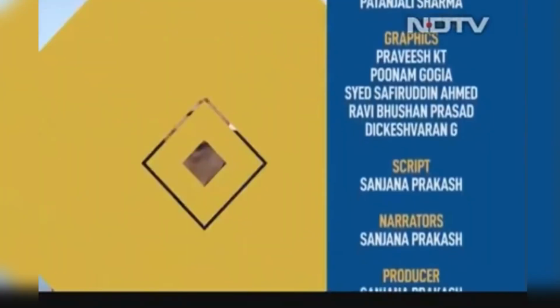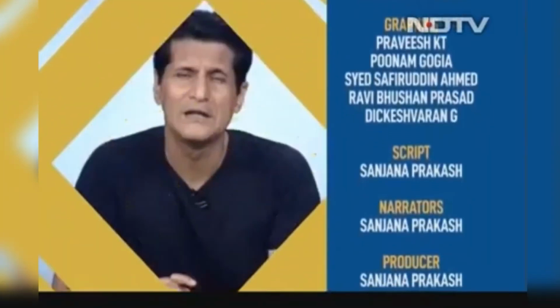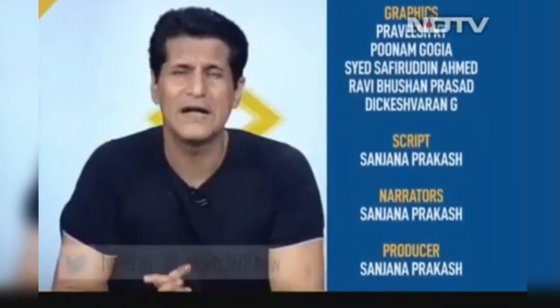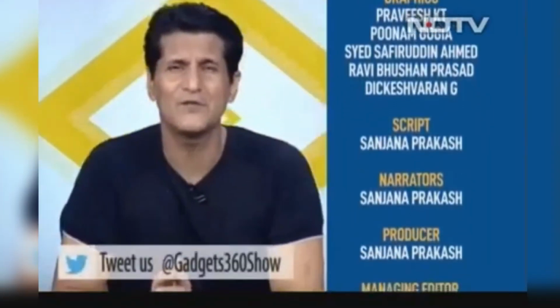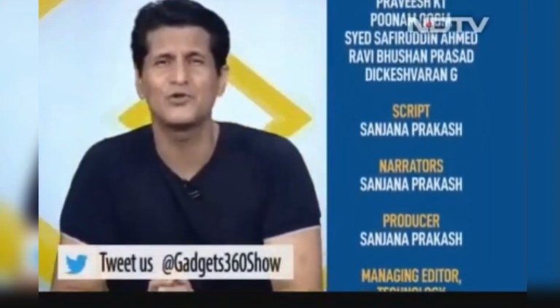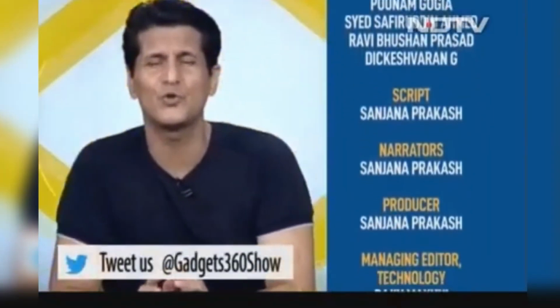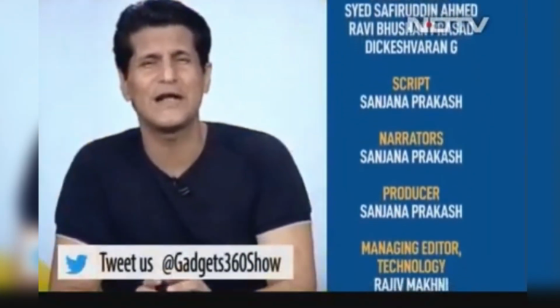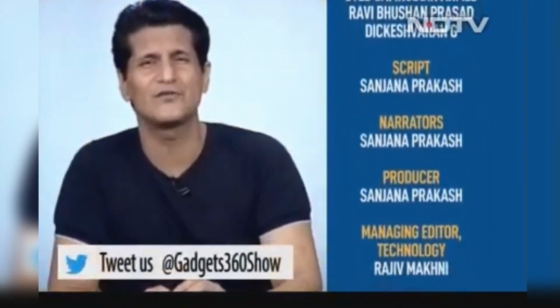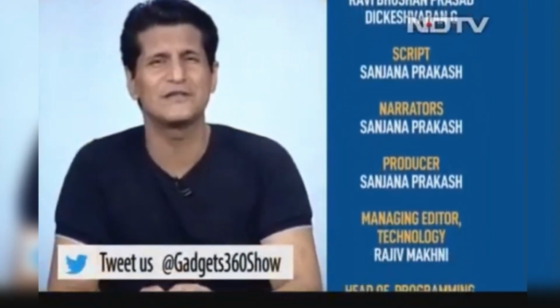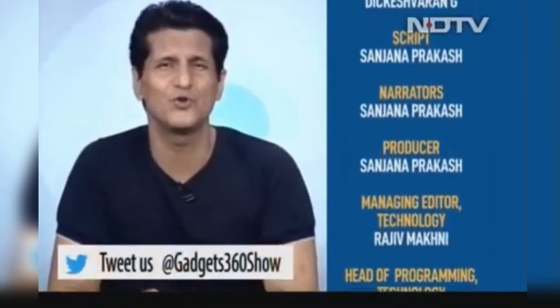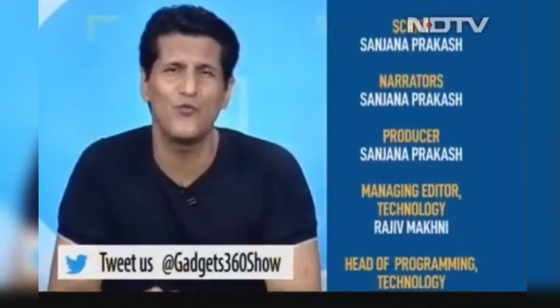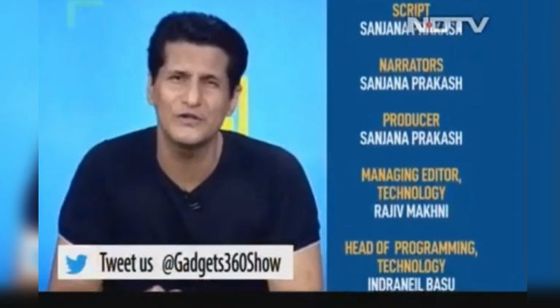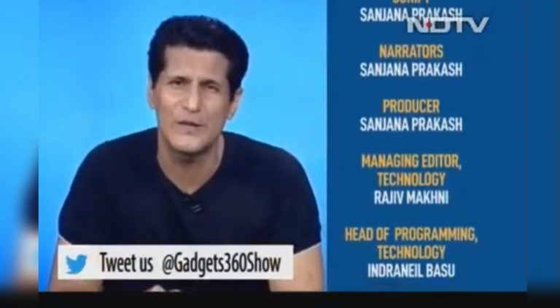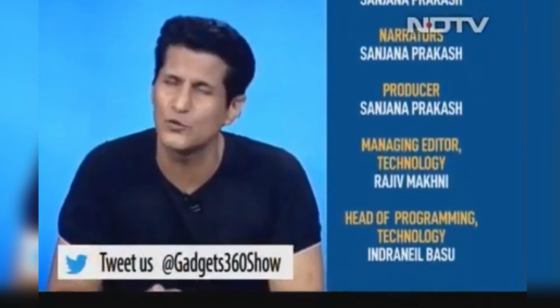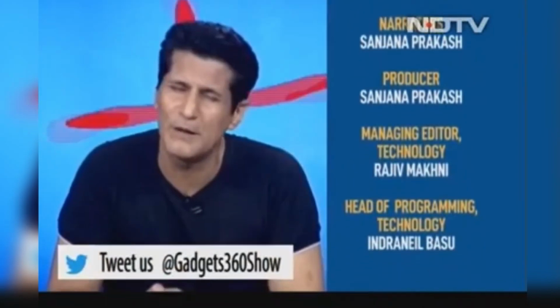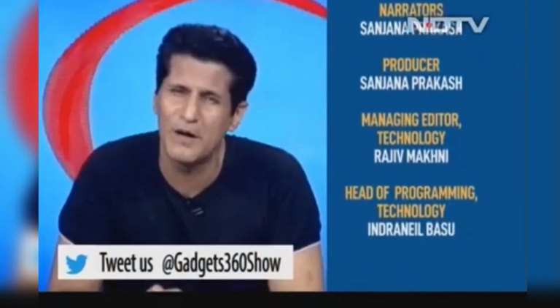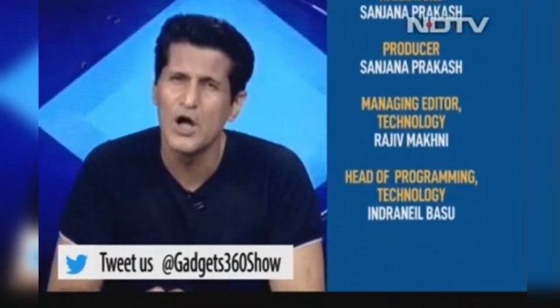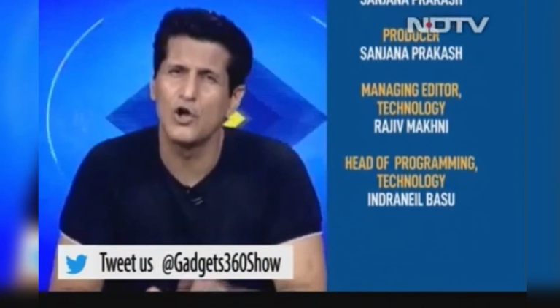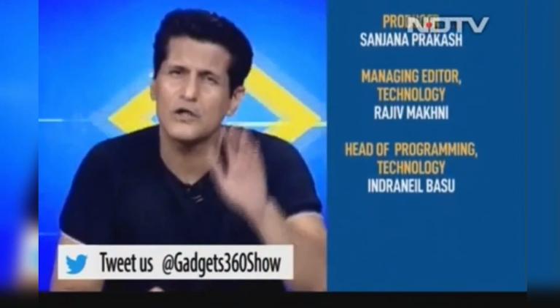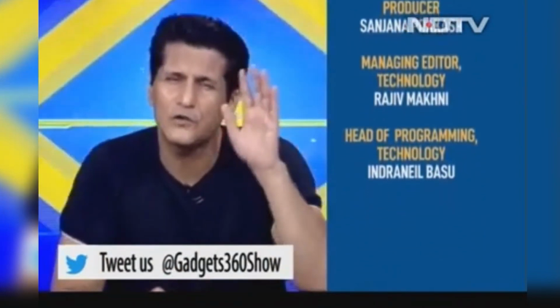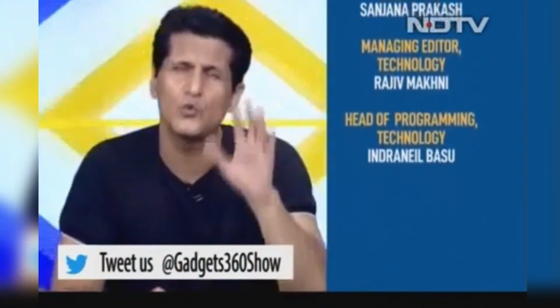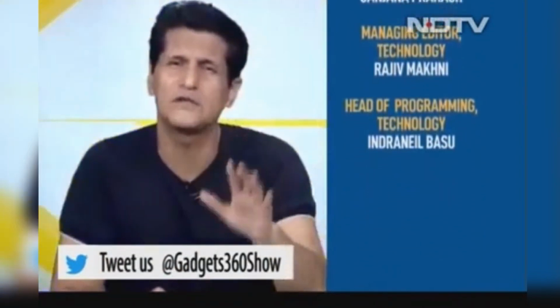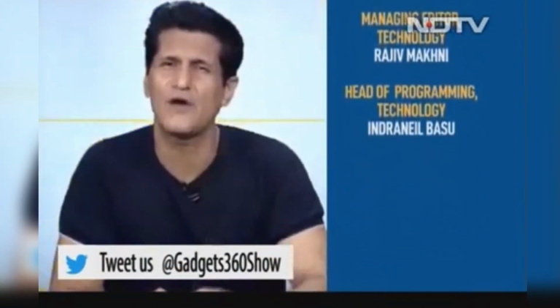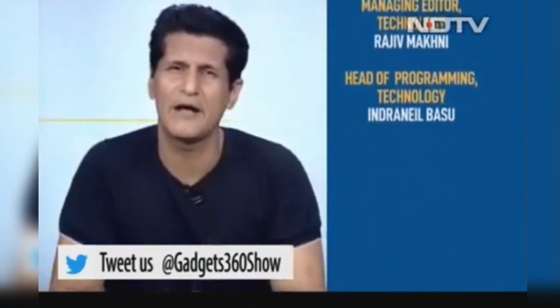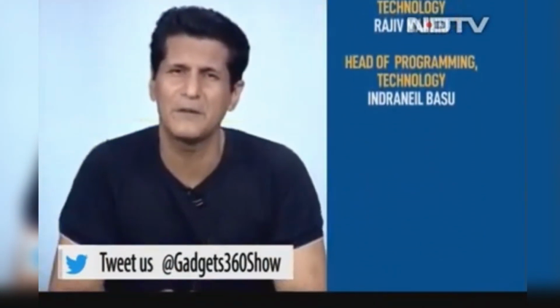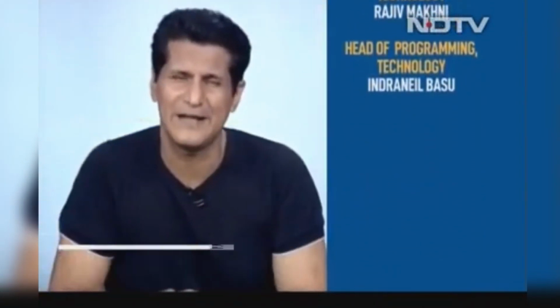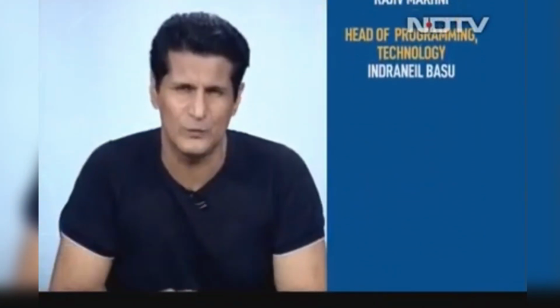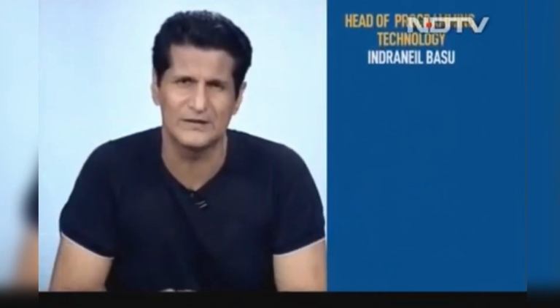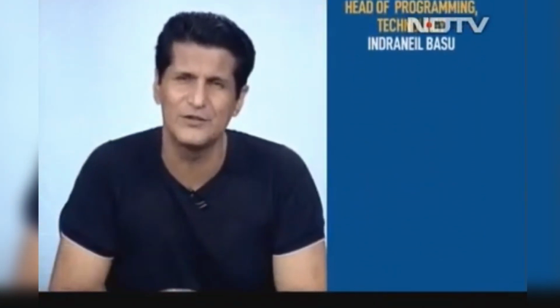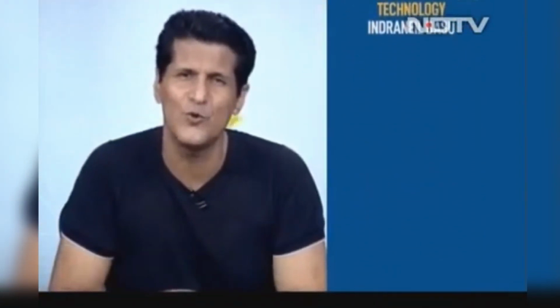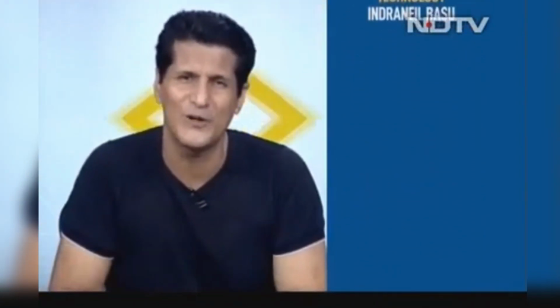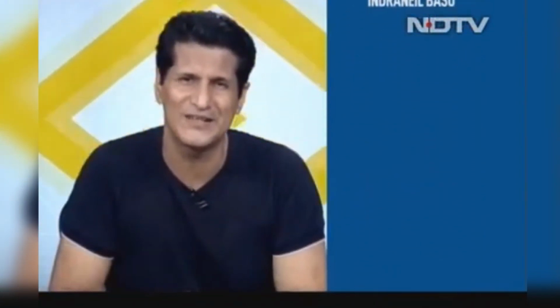That then was the Gadget 360 show for this week. Do remember, lots of cool stuff coming up next week. See you on that show.